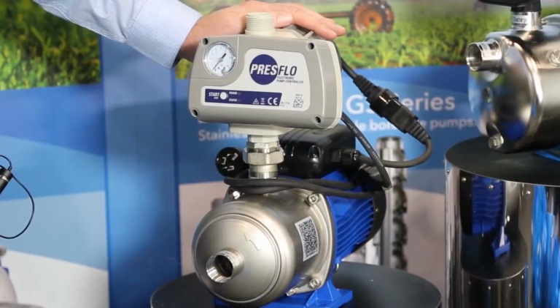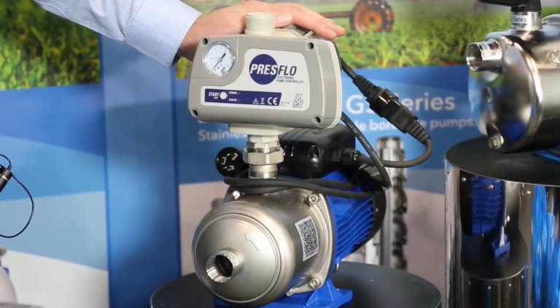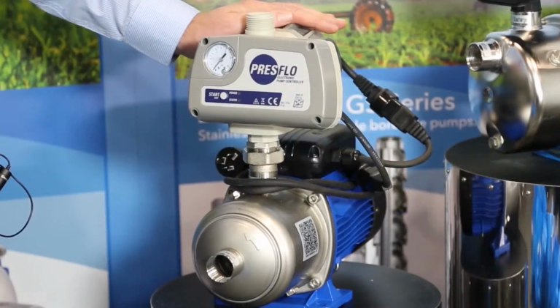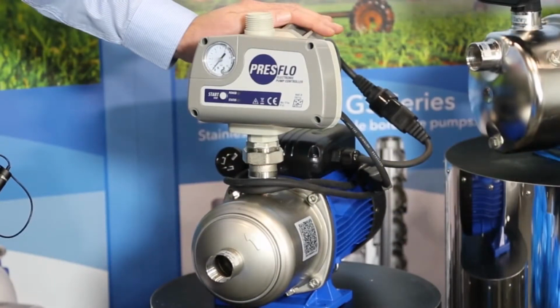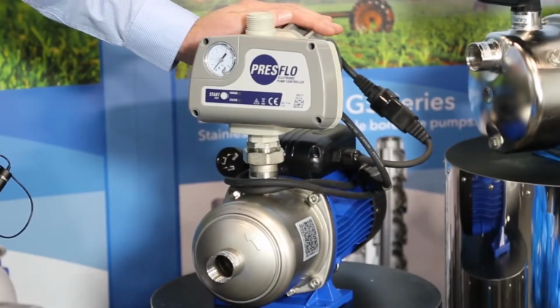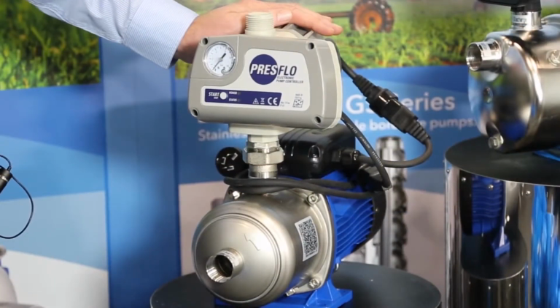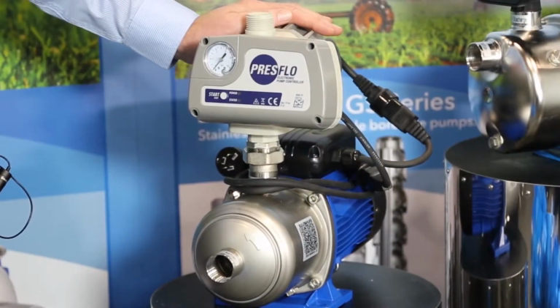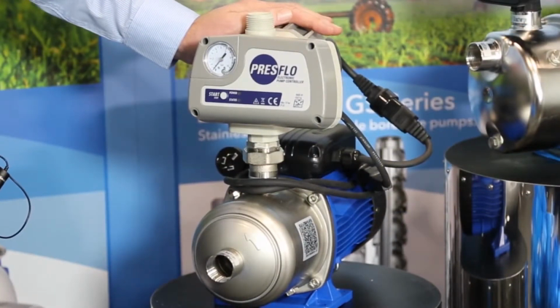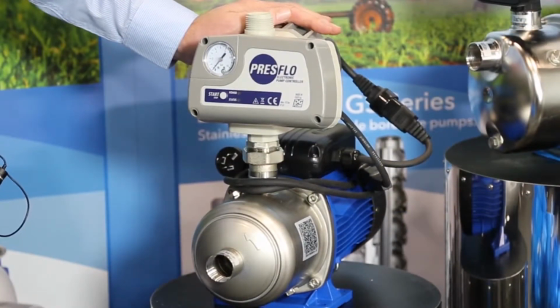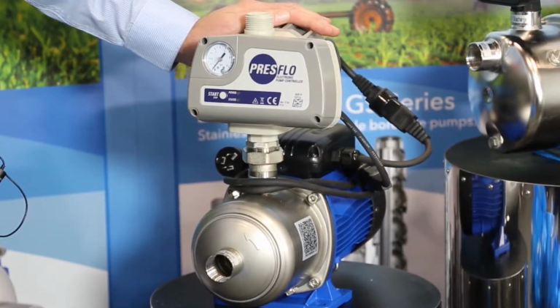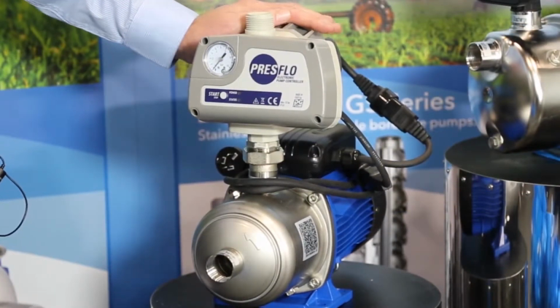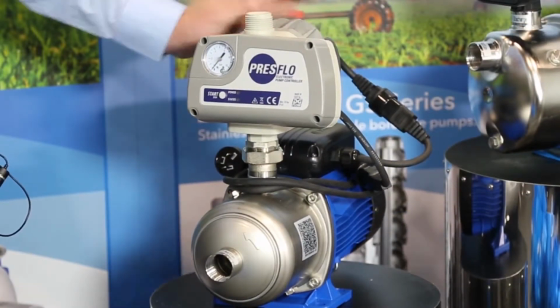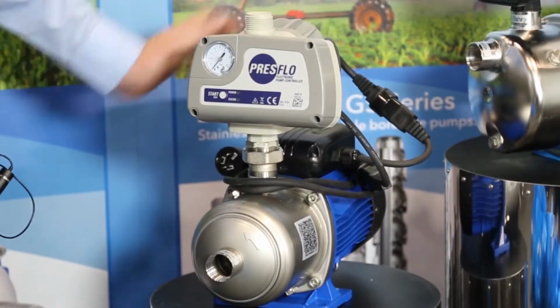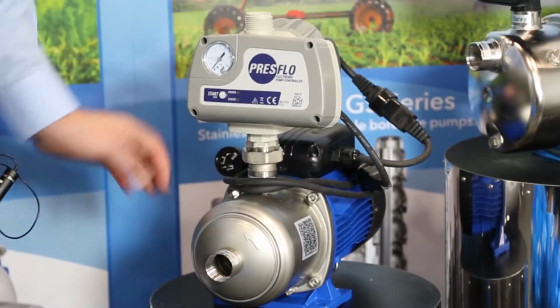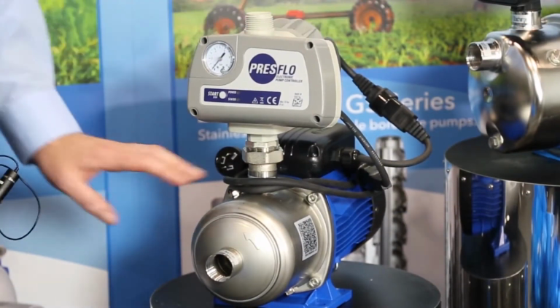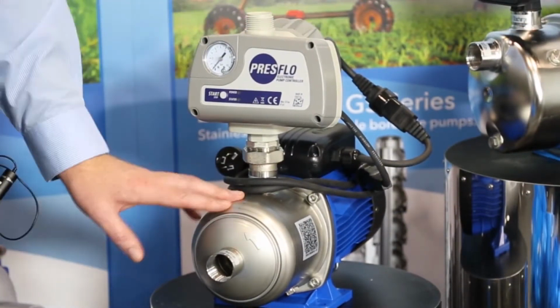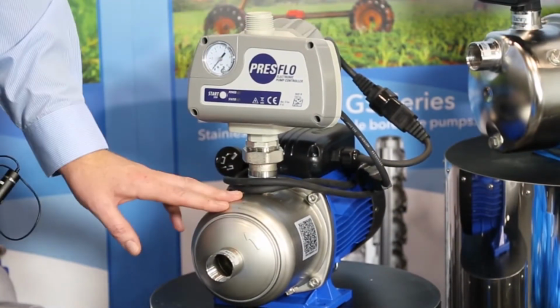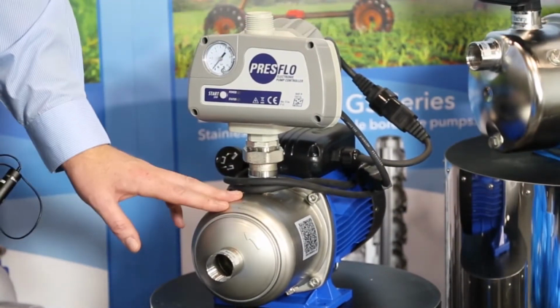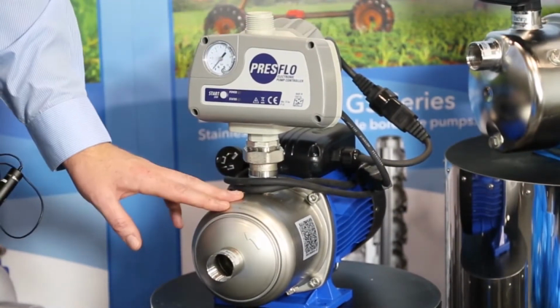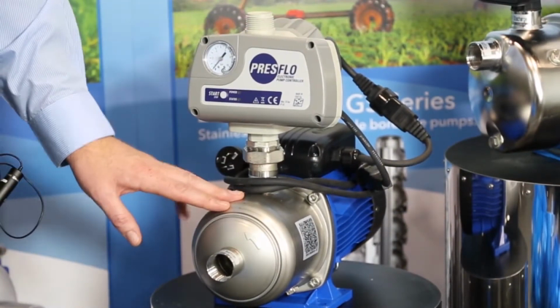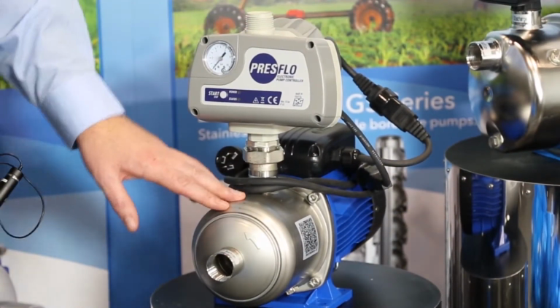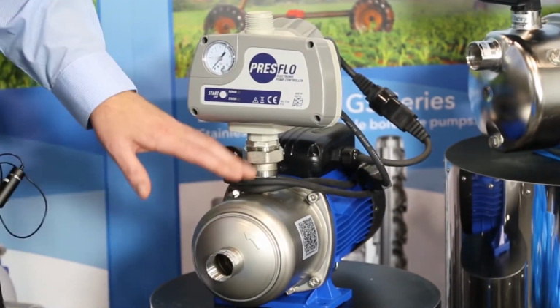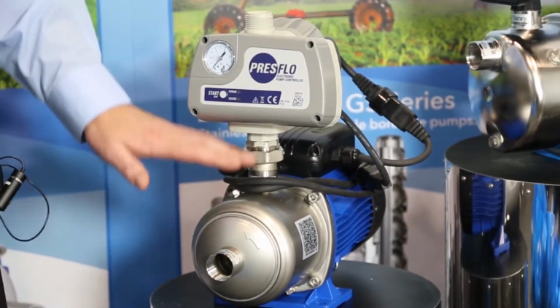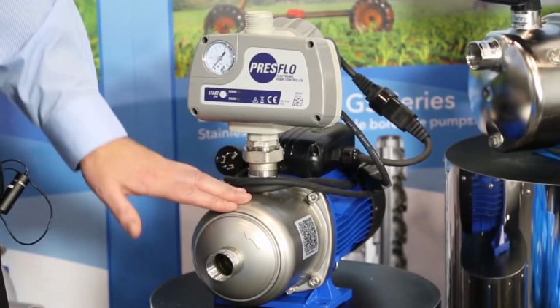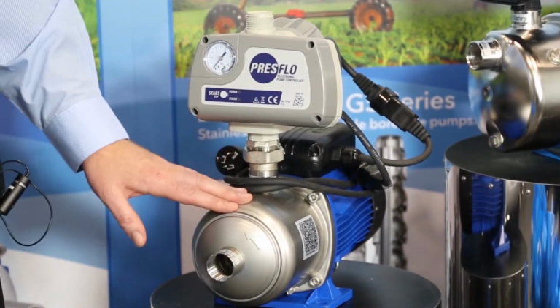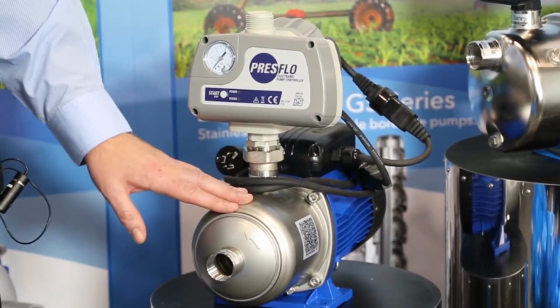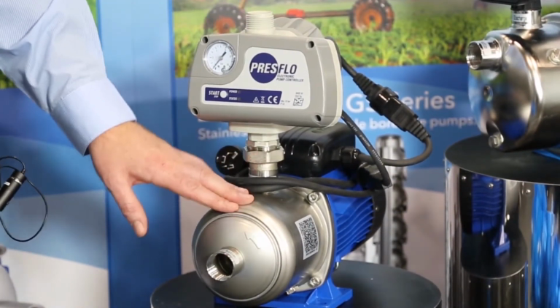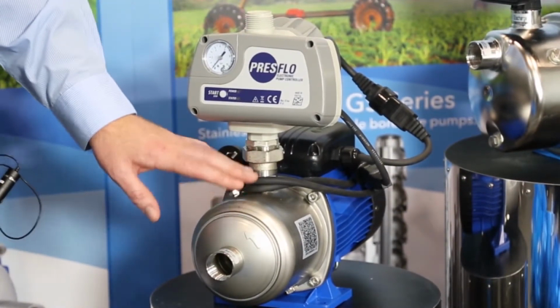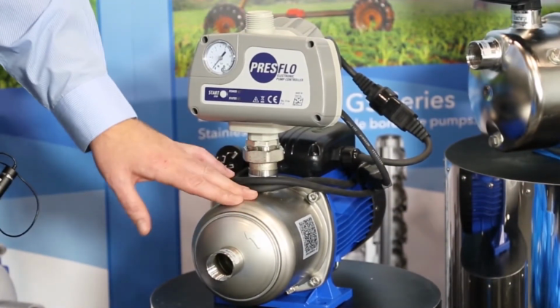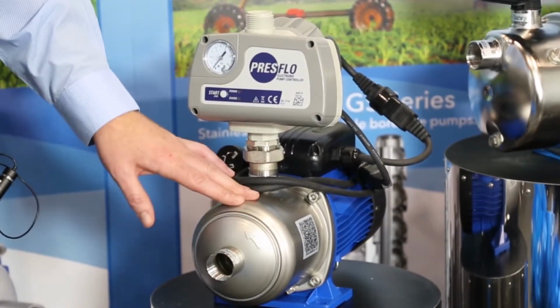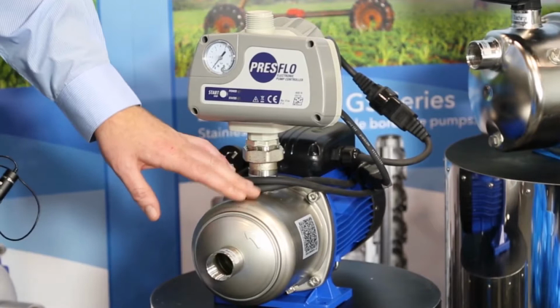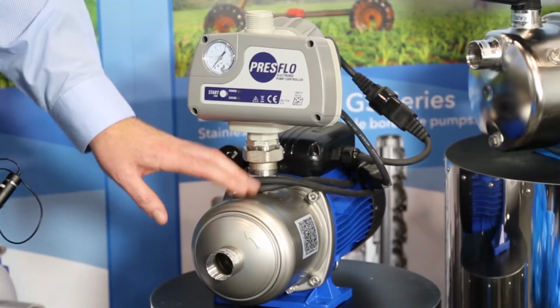They're available with norrell and stainless steel impellers and a 304 stainless casing.